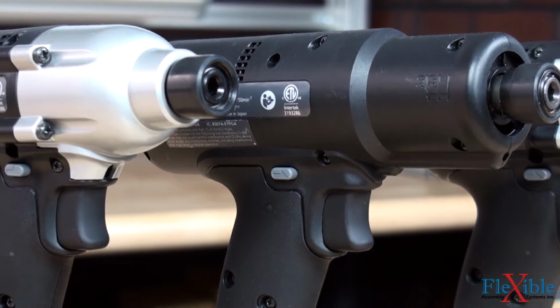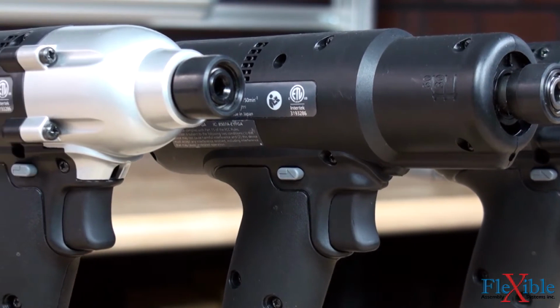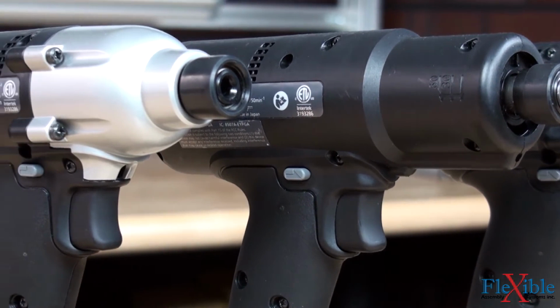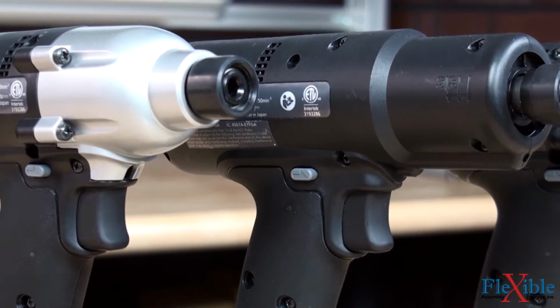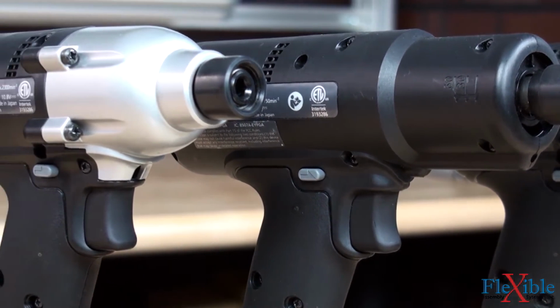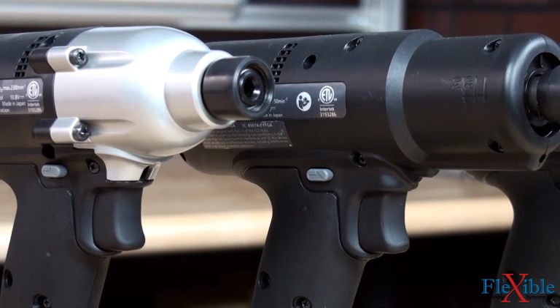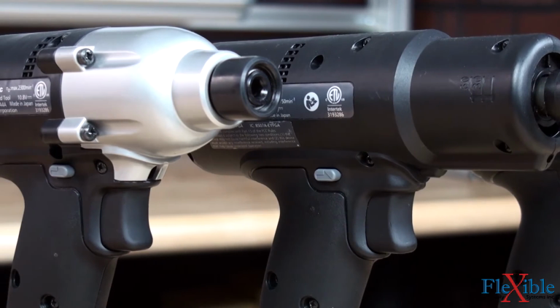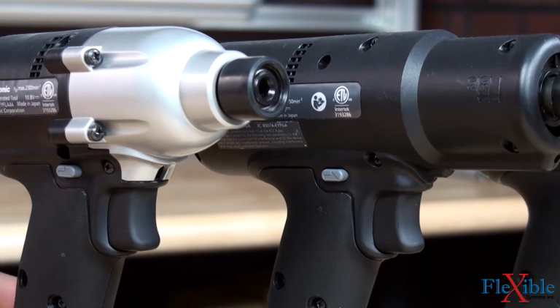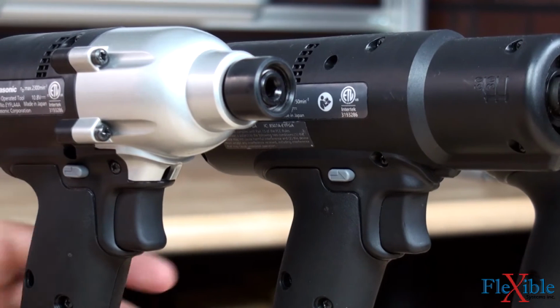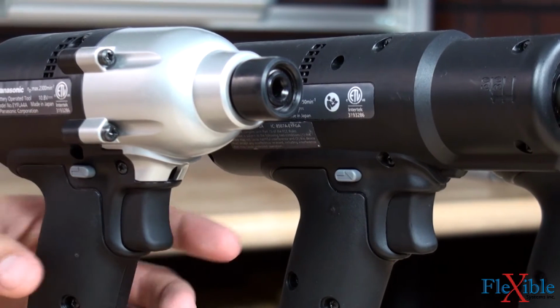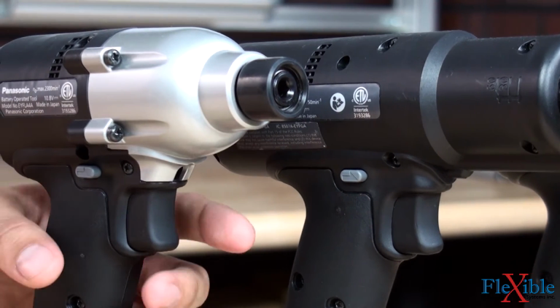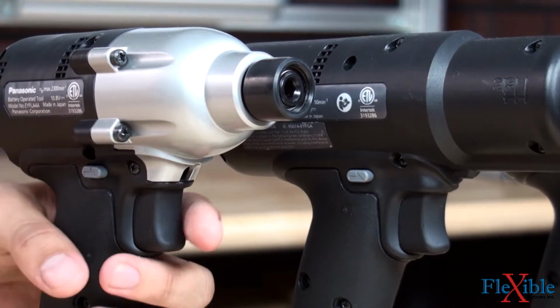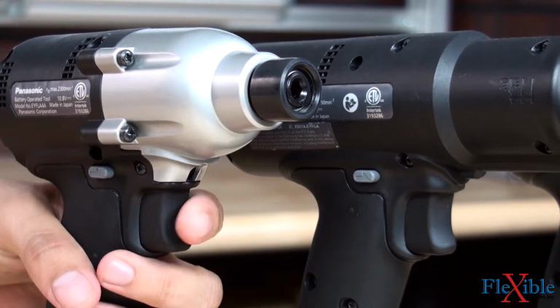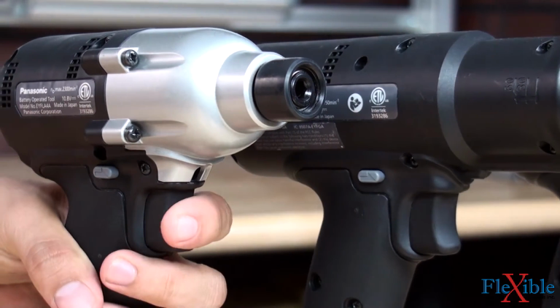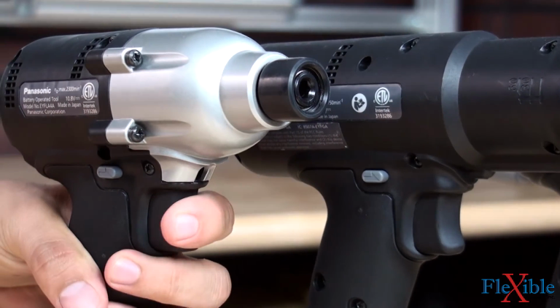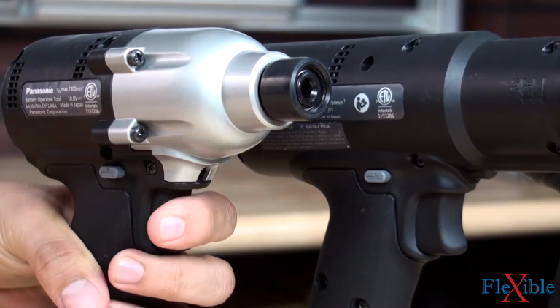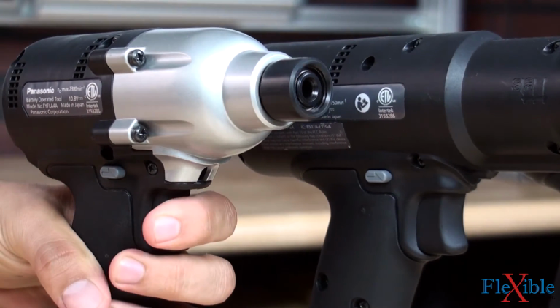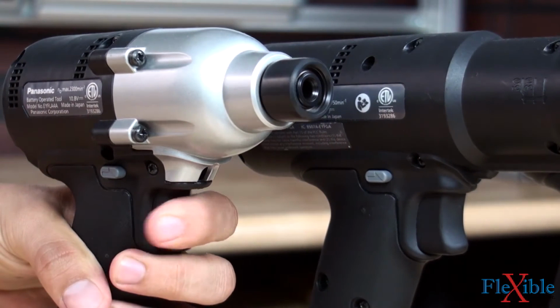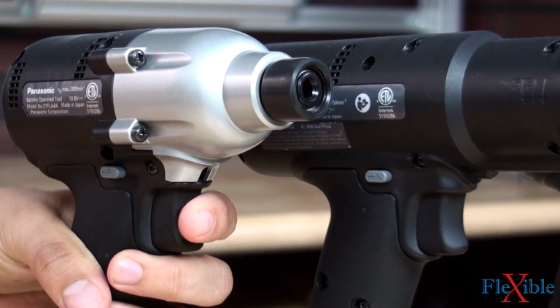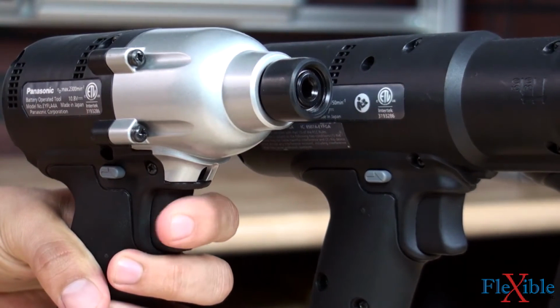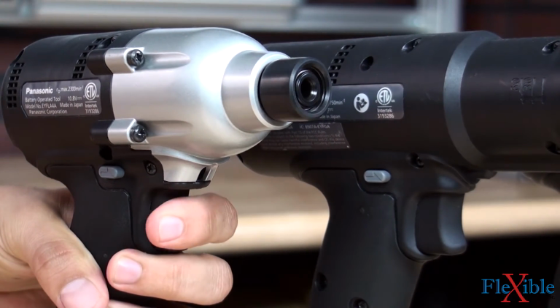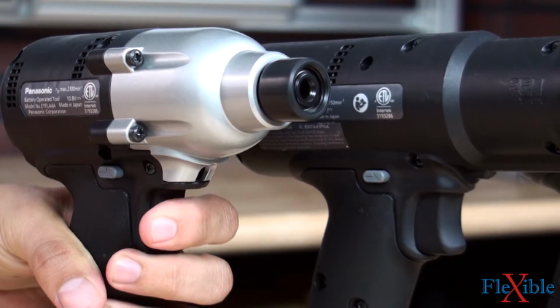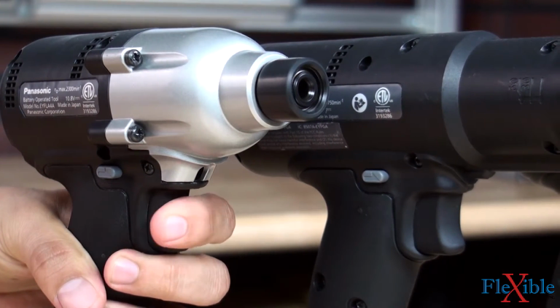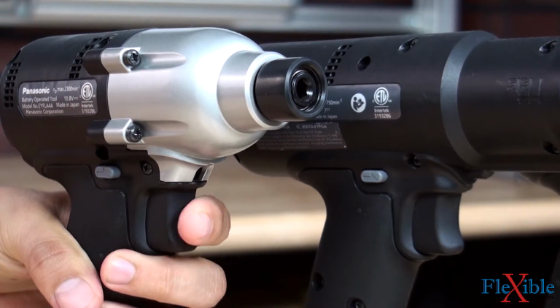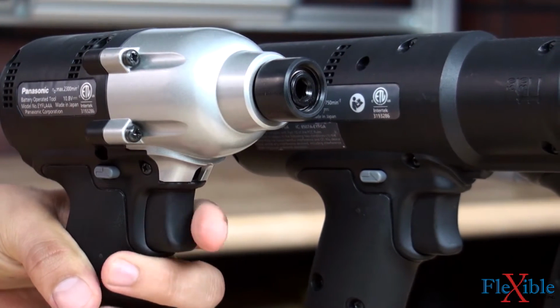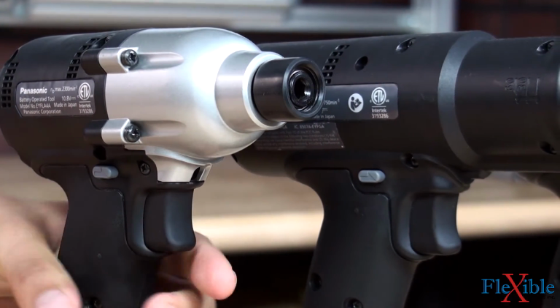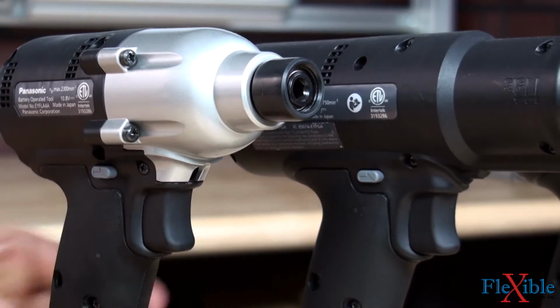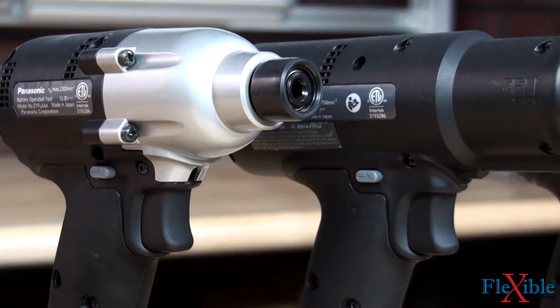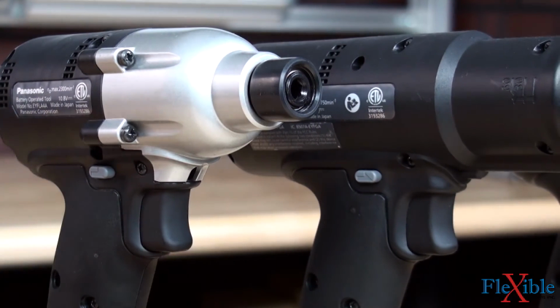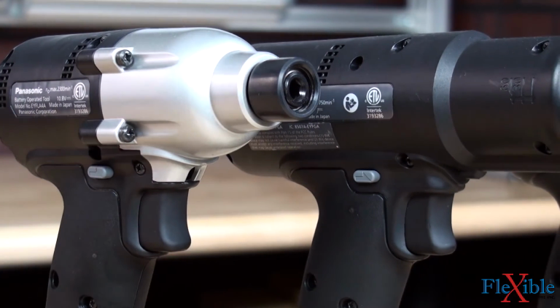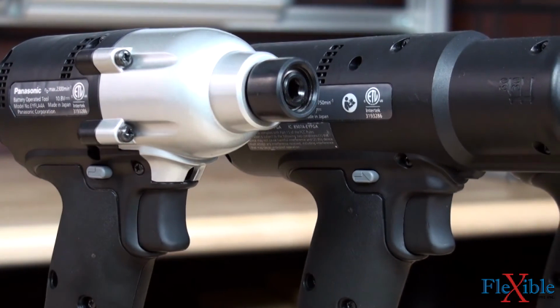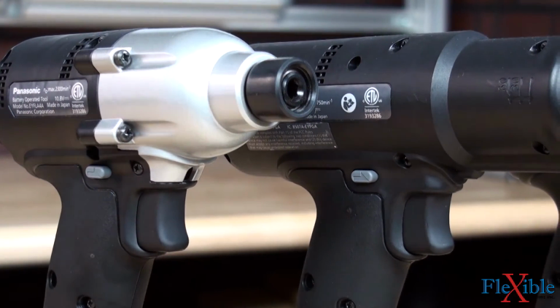A hybrid switch controlling the motor and brakes carries only half an amp of current, which doubles its life and that of the tool.